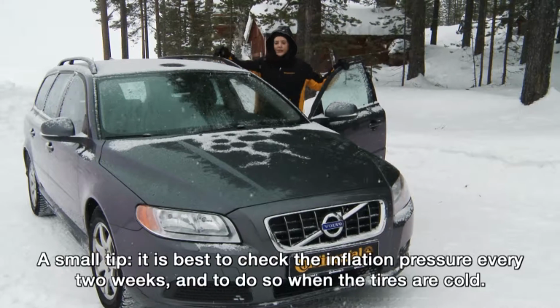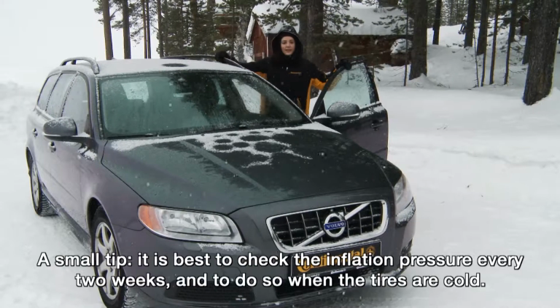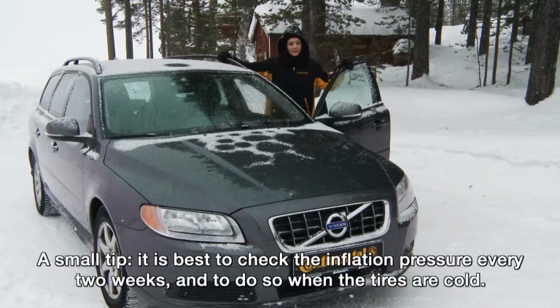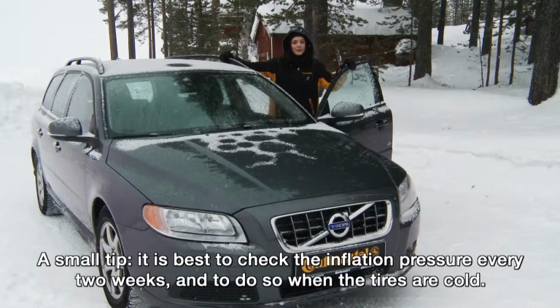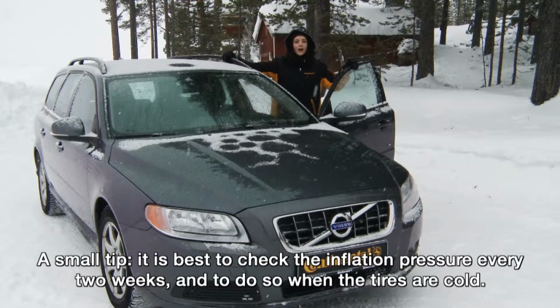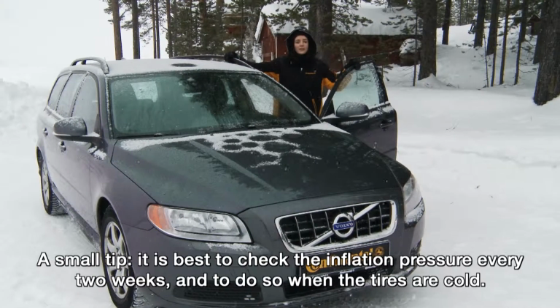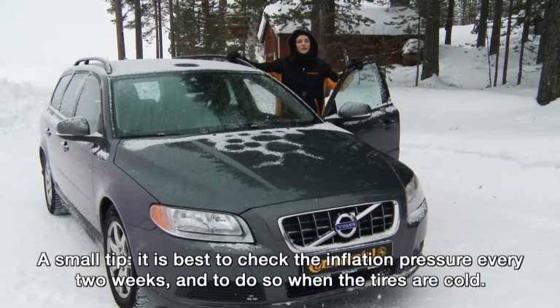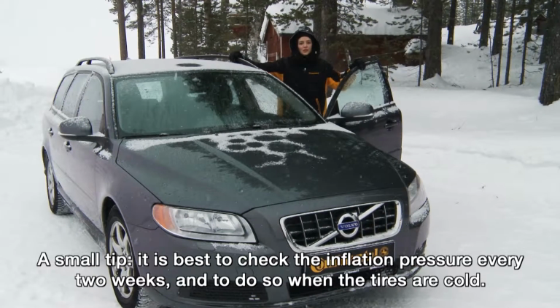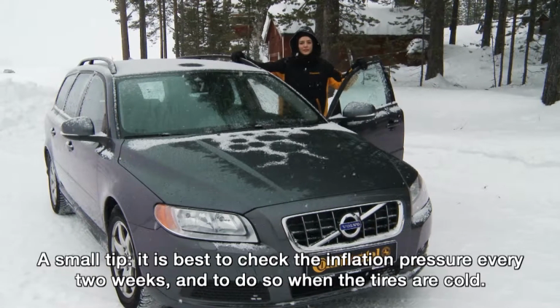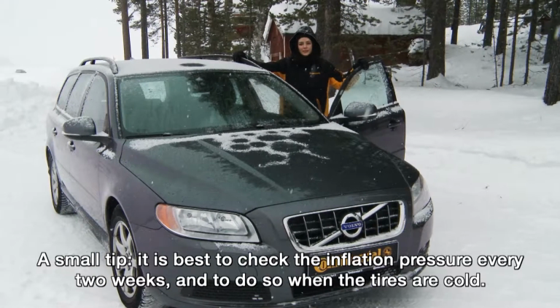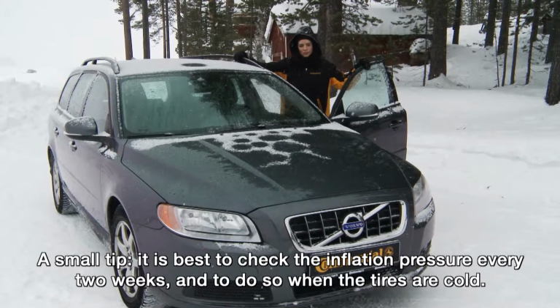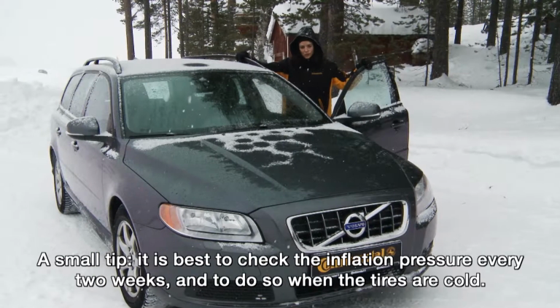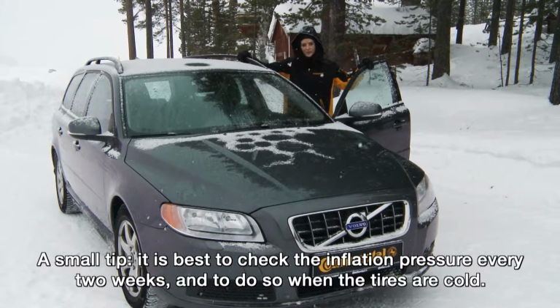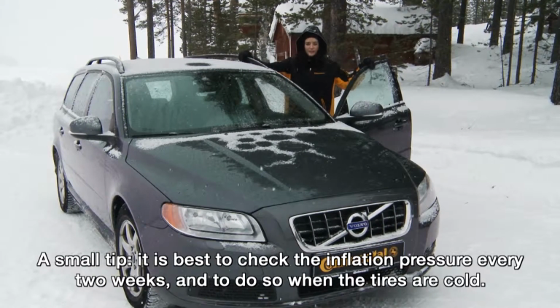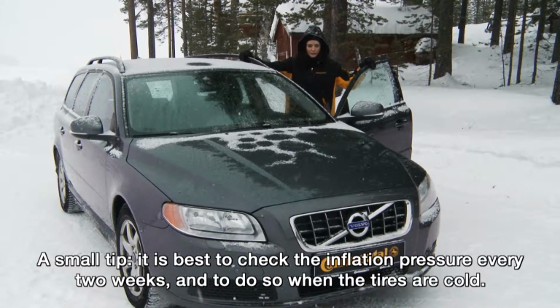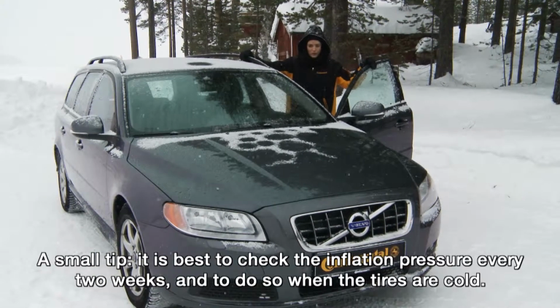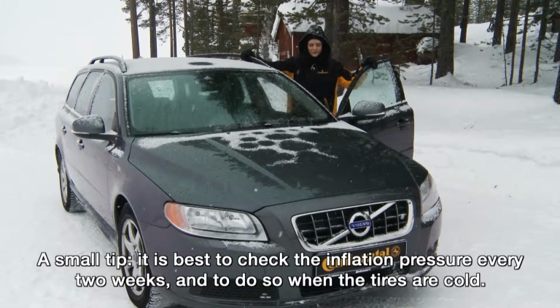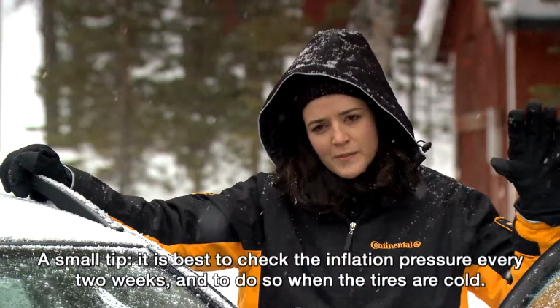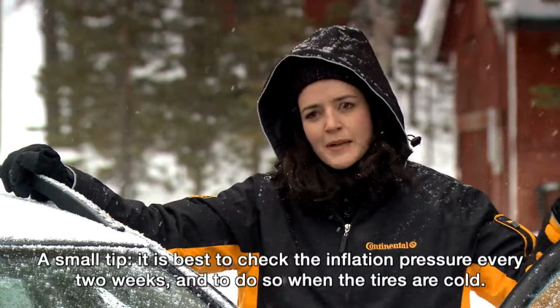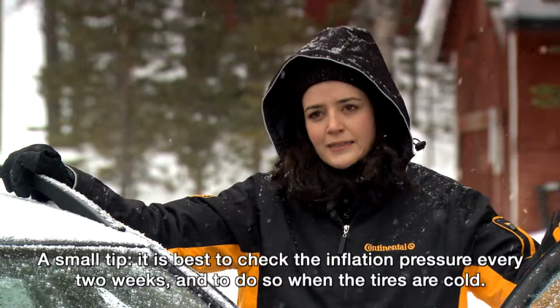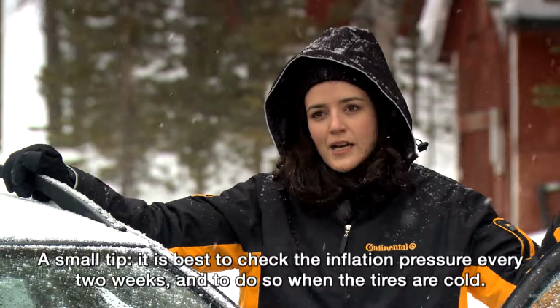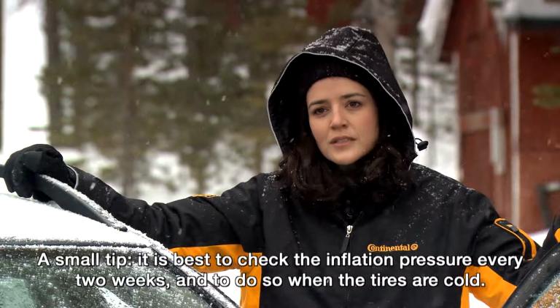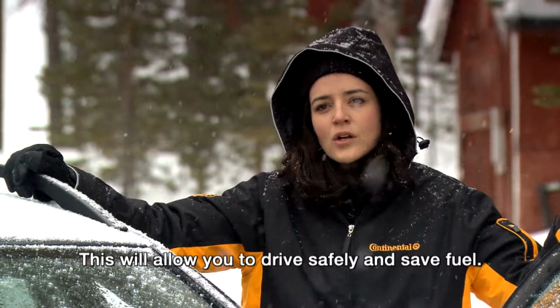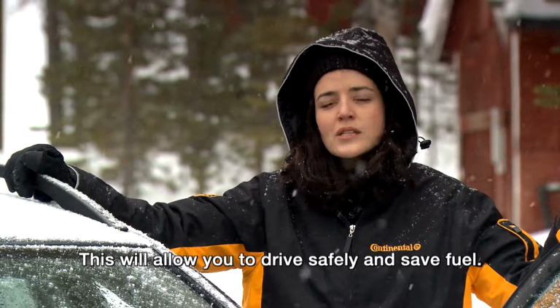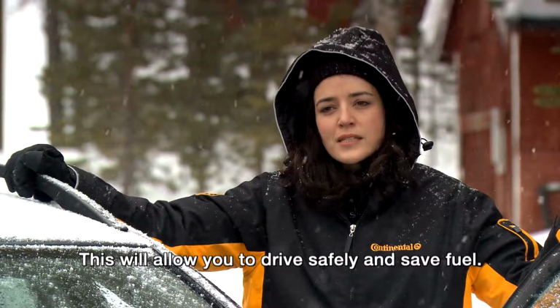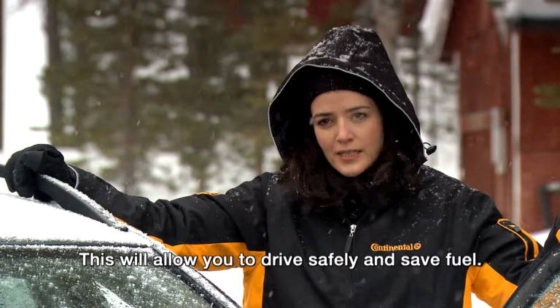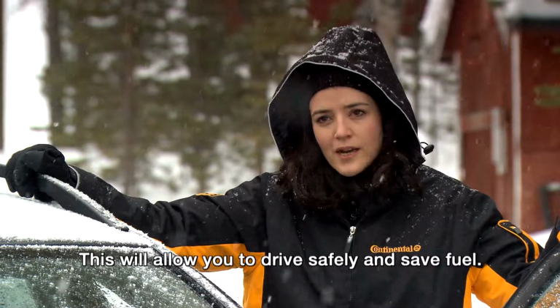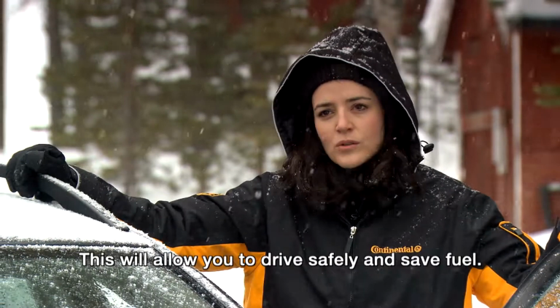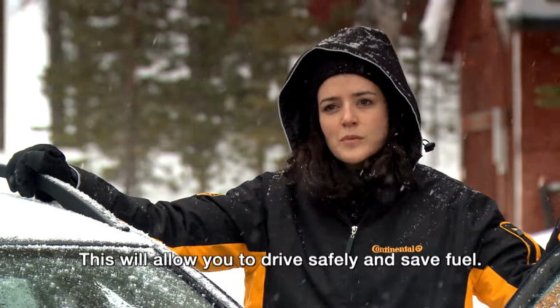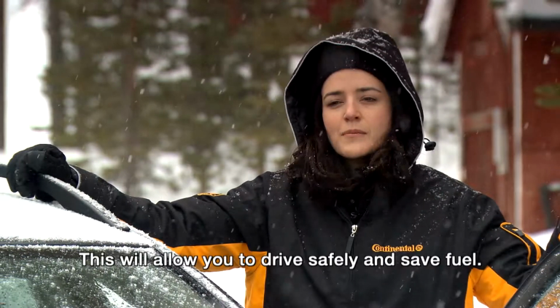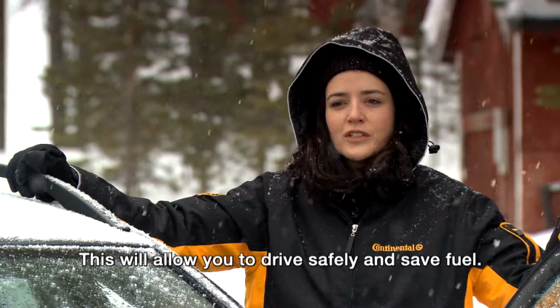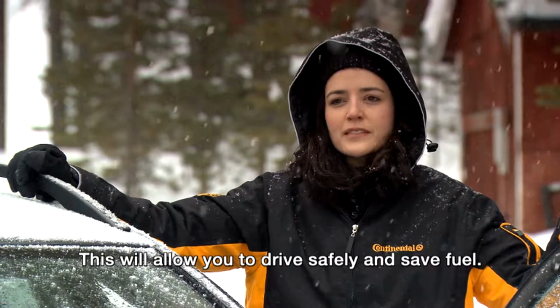A small tip: it's best to check the inflation pressure every two weeks and to do so when the tyres are cold. This will allow you to drive safely and save fuel.